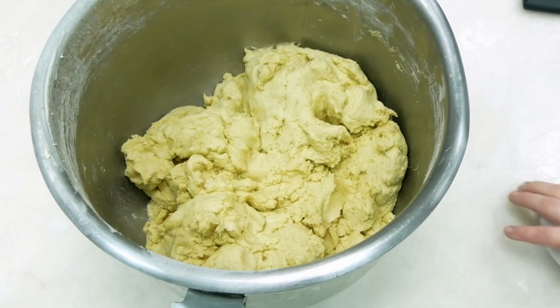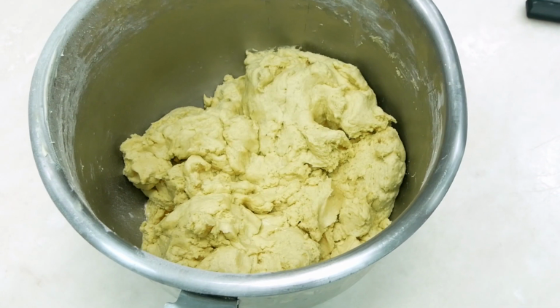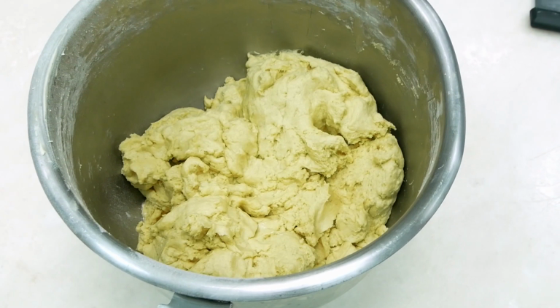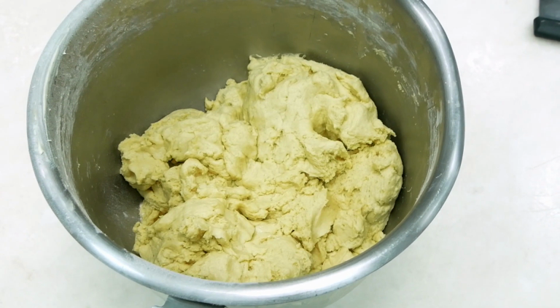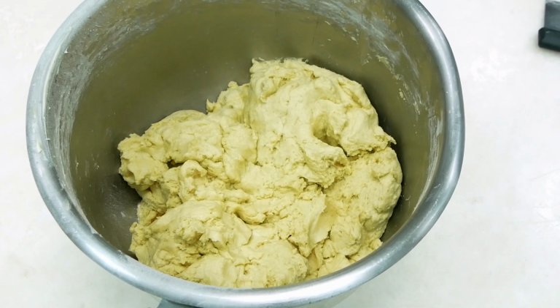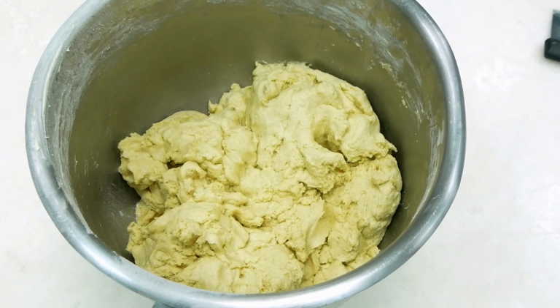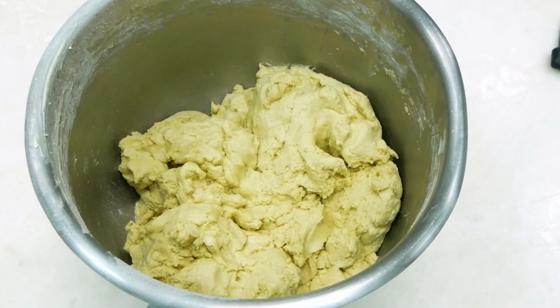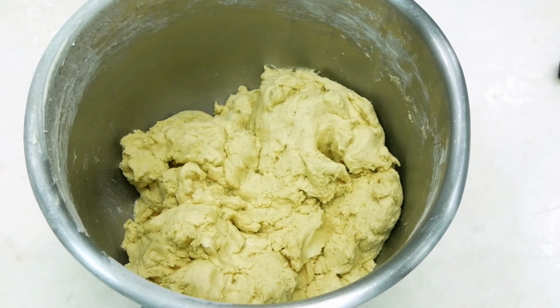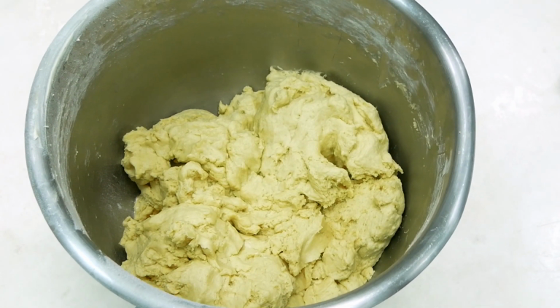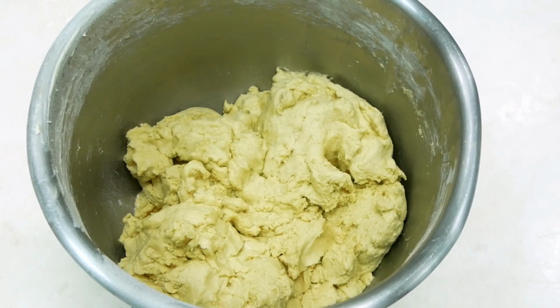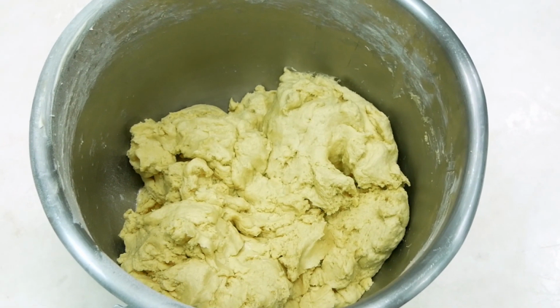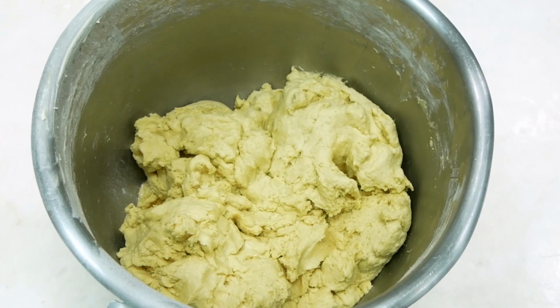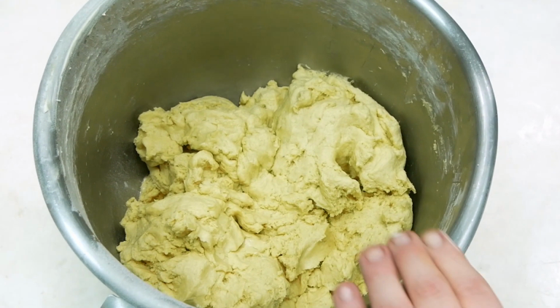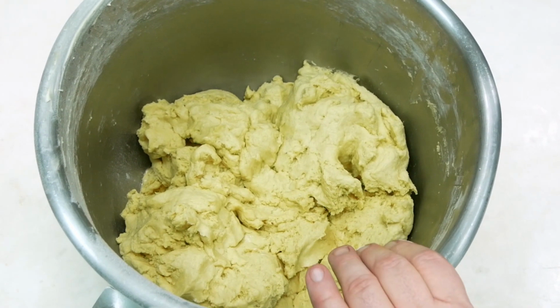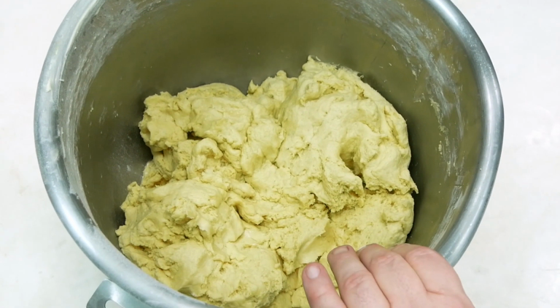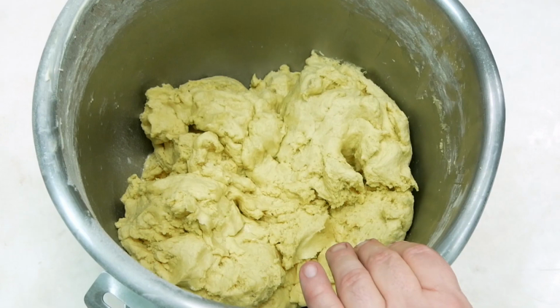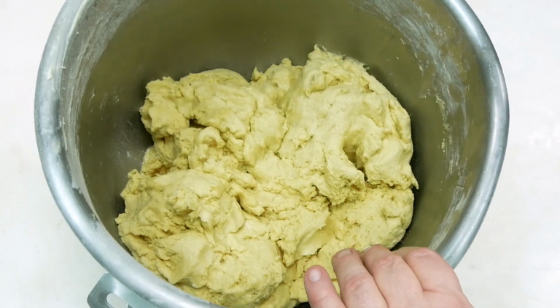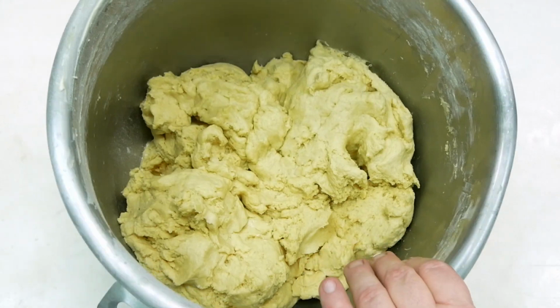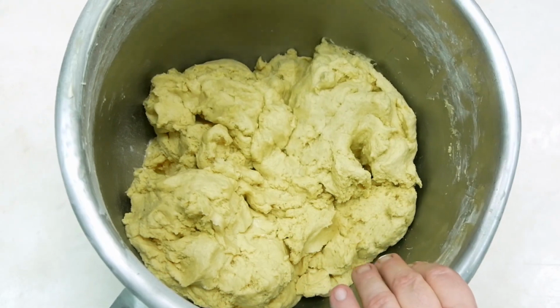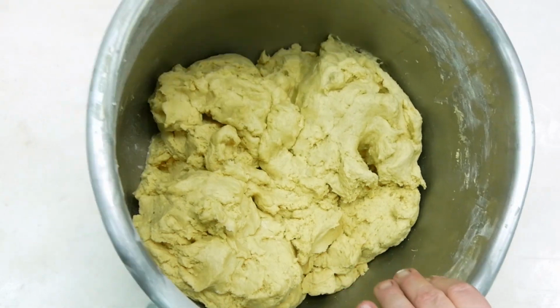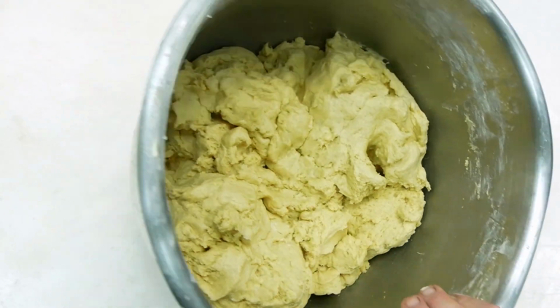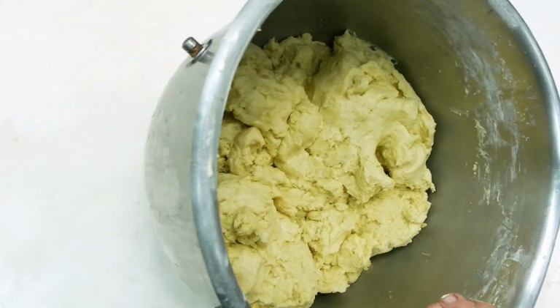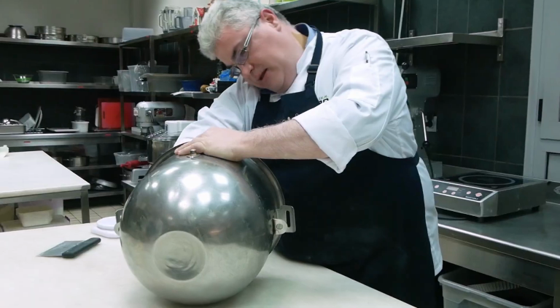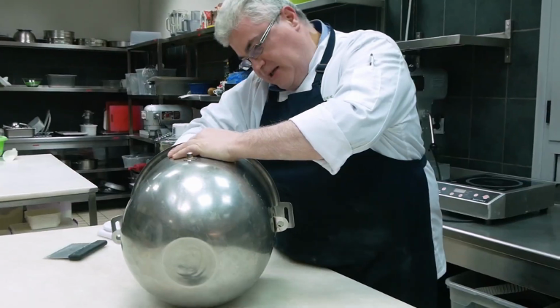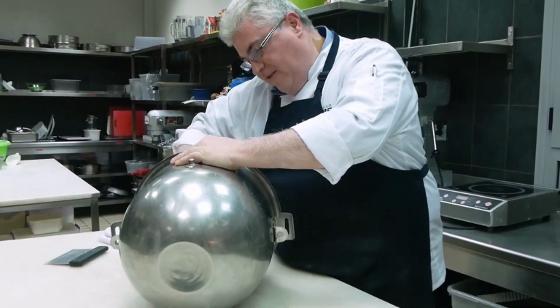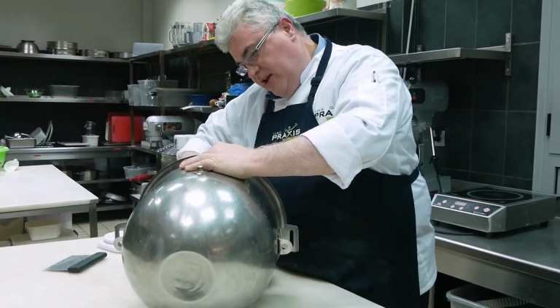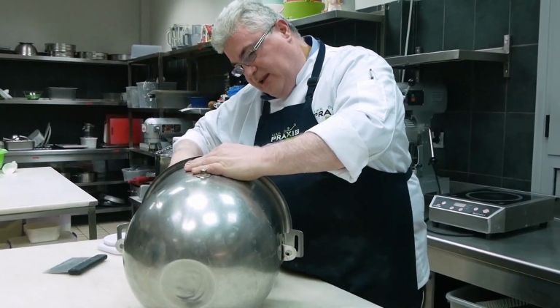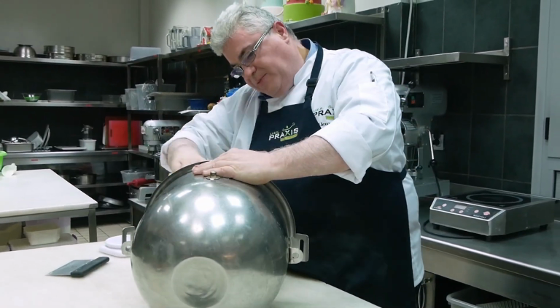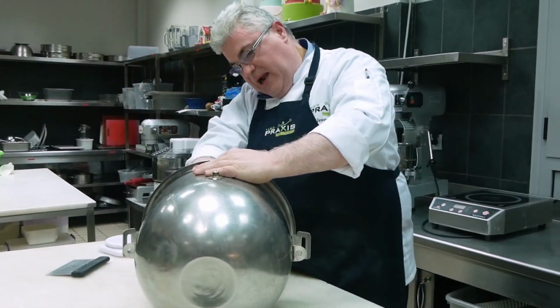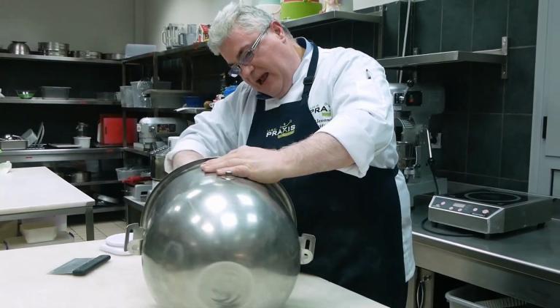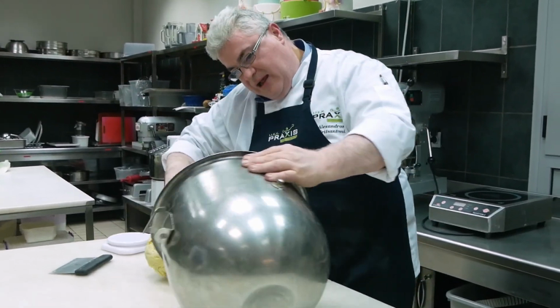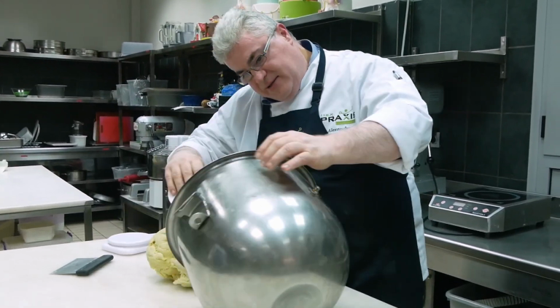Λοιπόν, εδώ έχουμε το παξιμαδάκι, το γλυκό. Θα κάνουμε τρεις διαφορετικές παραλλαγές.